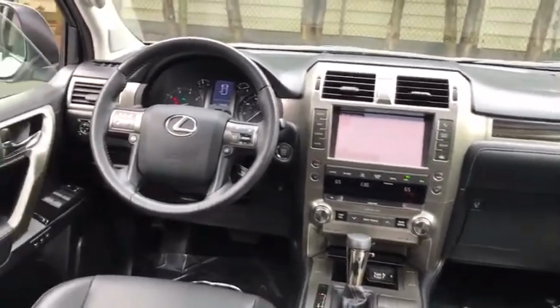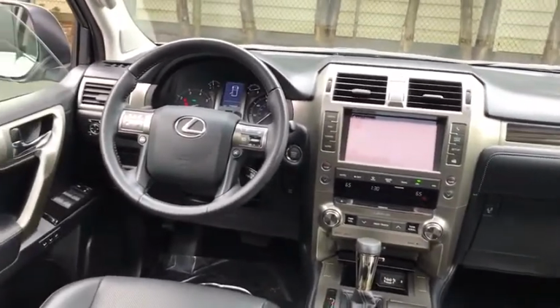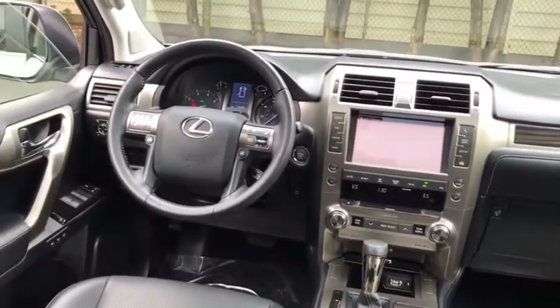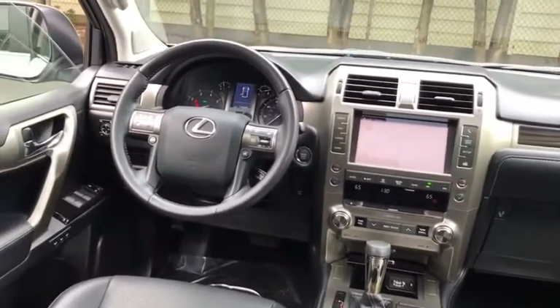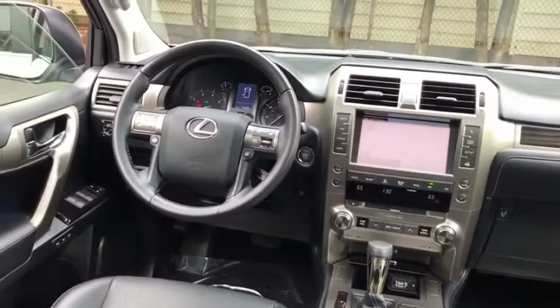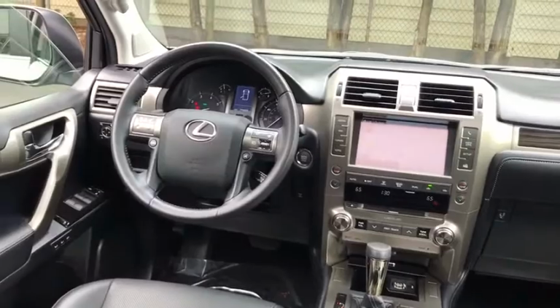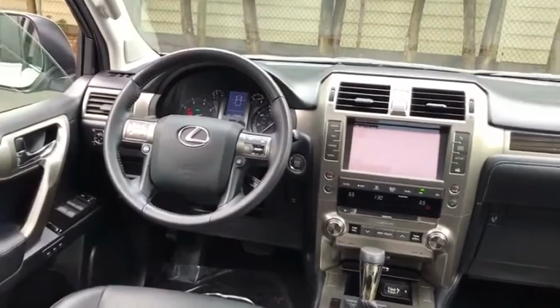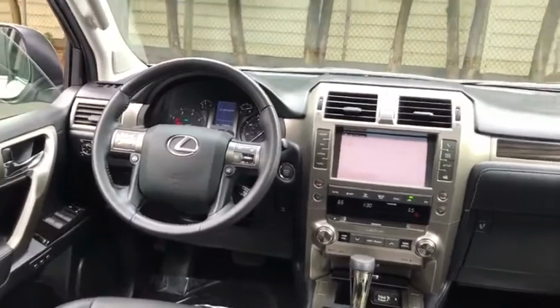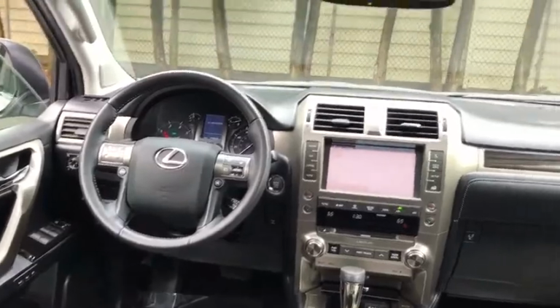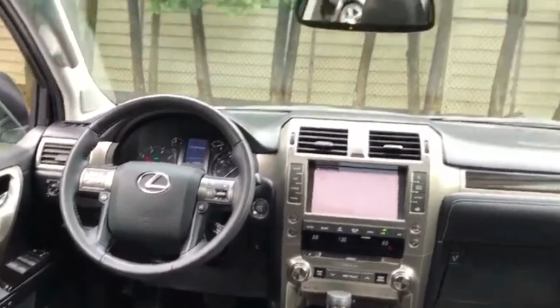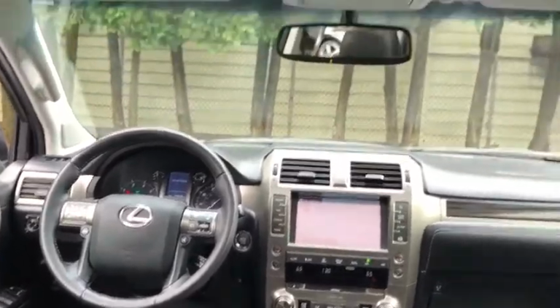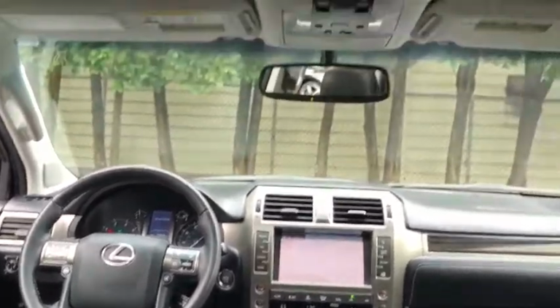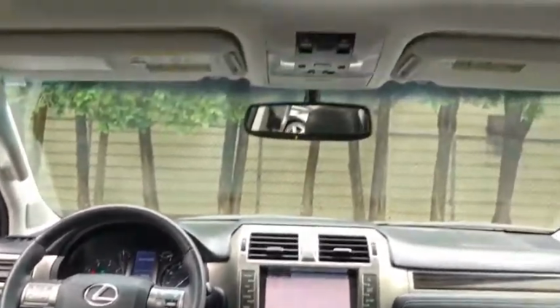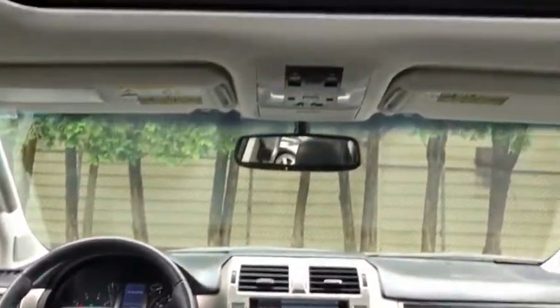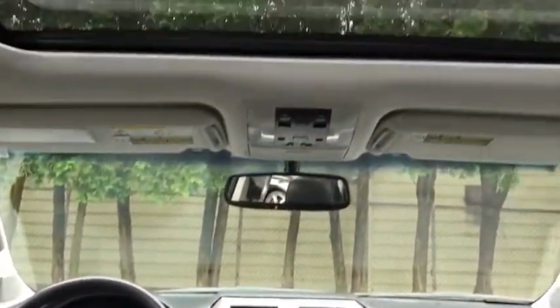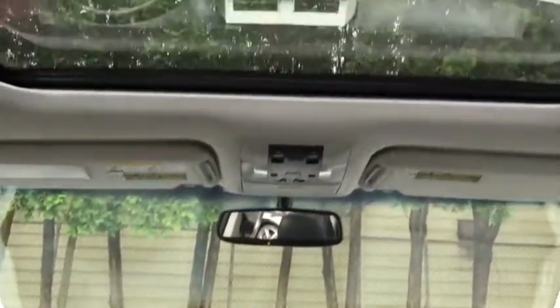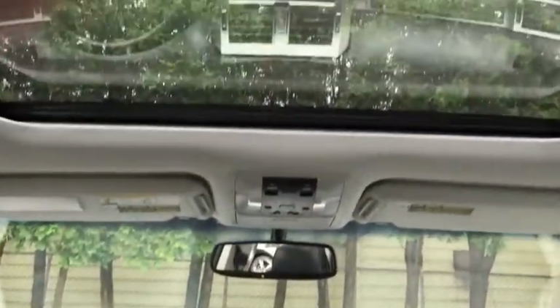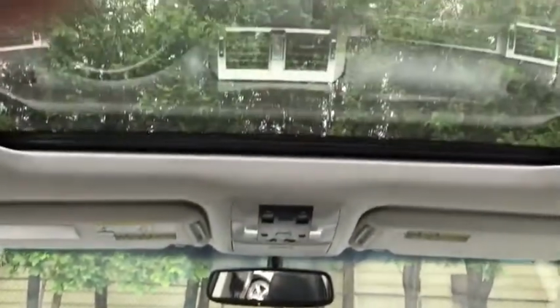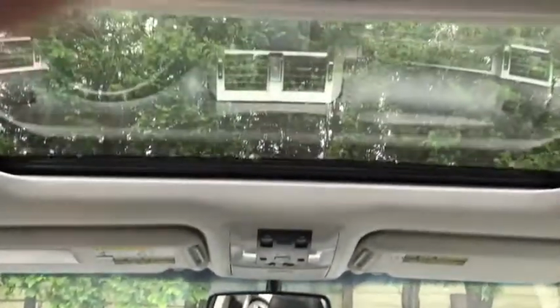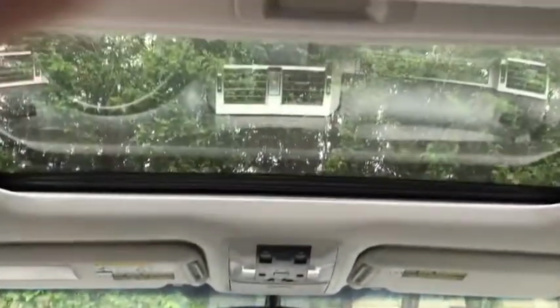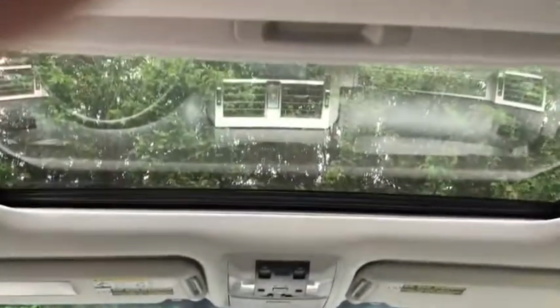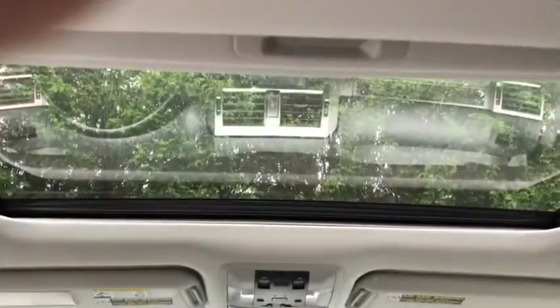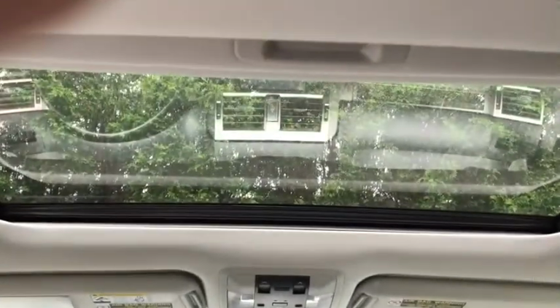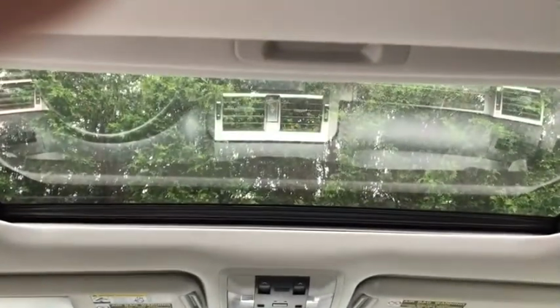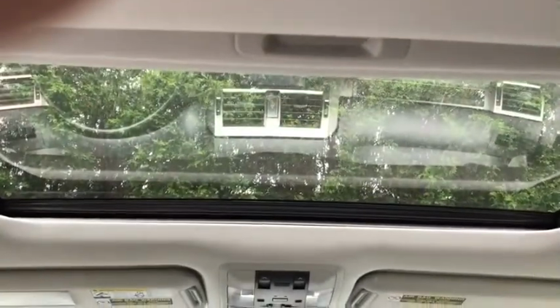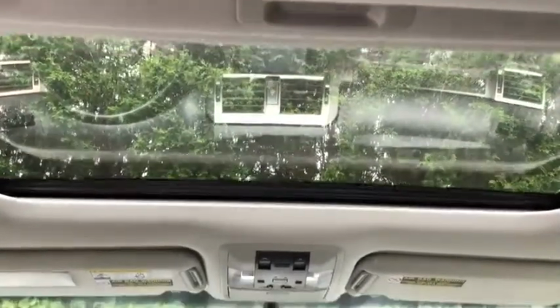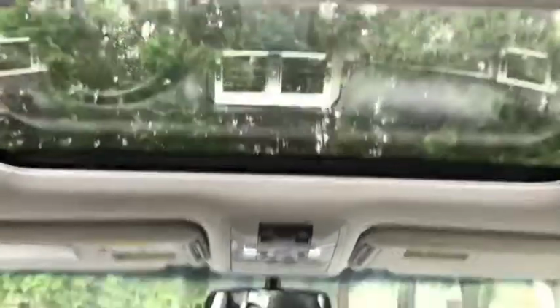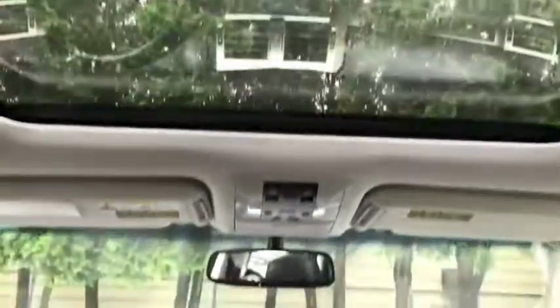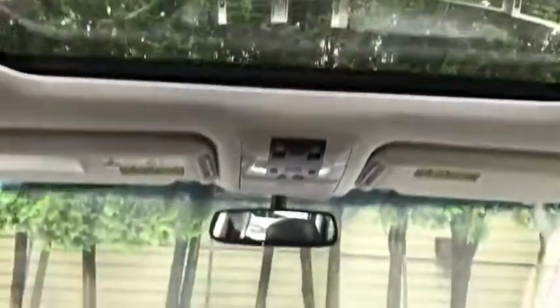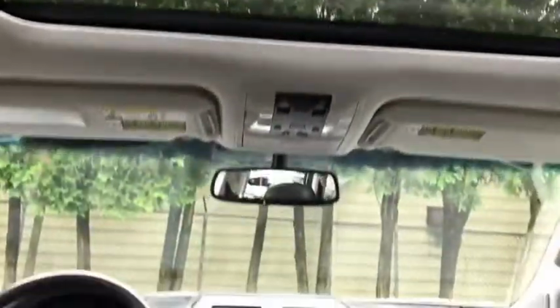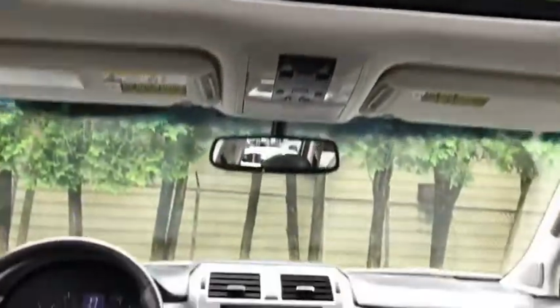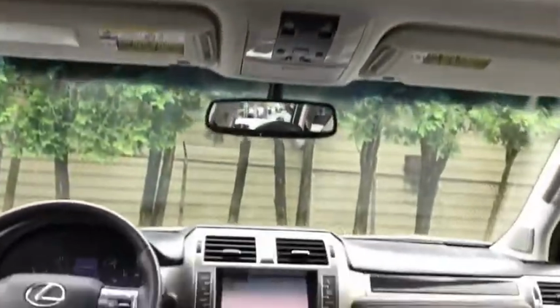Take this vehicle for a spin and see why so many shoppers are now proud owners.